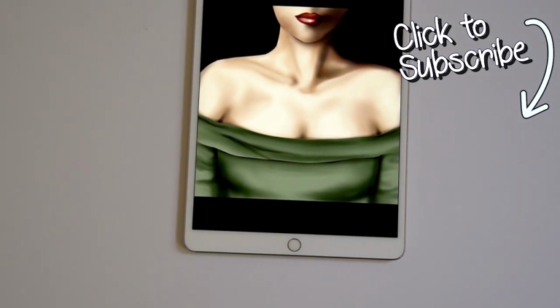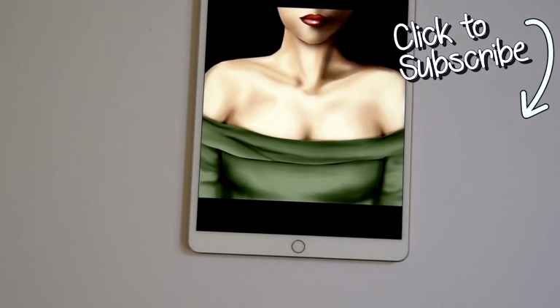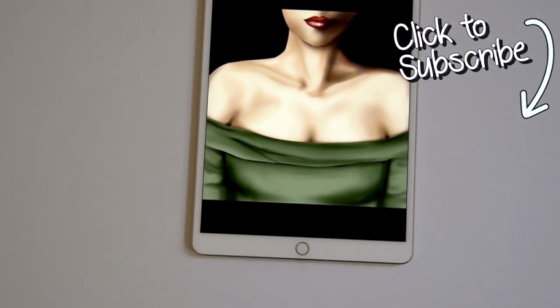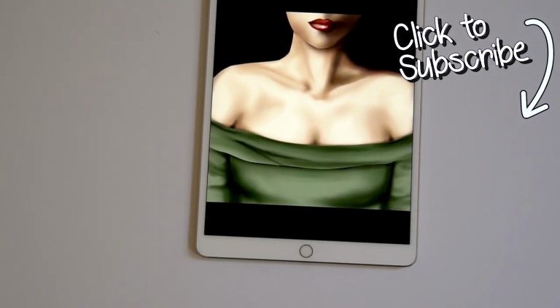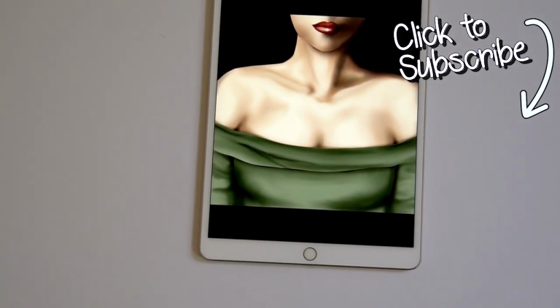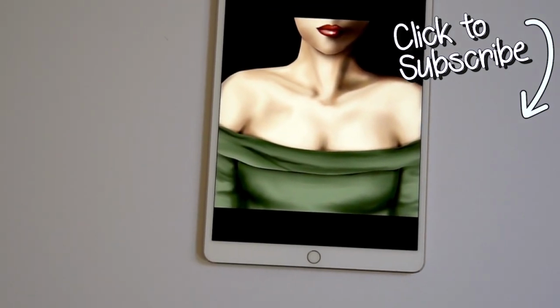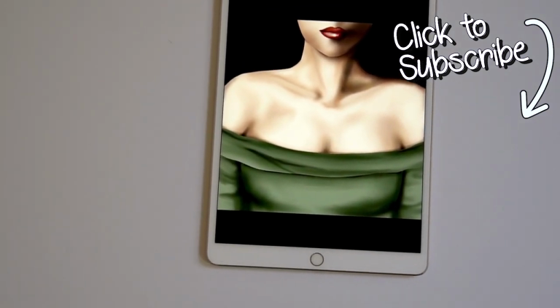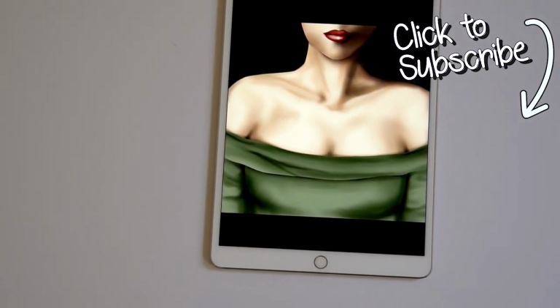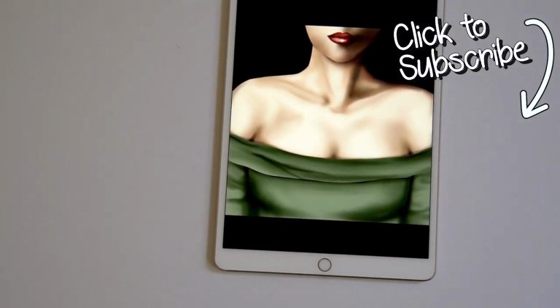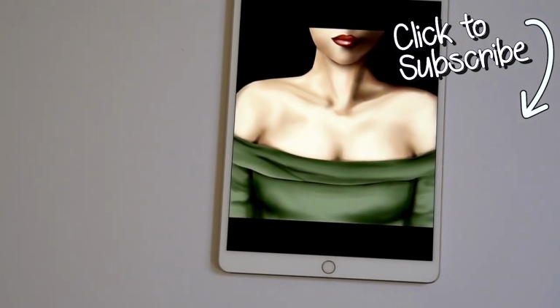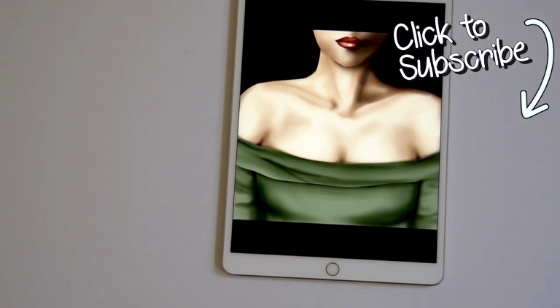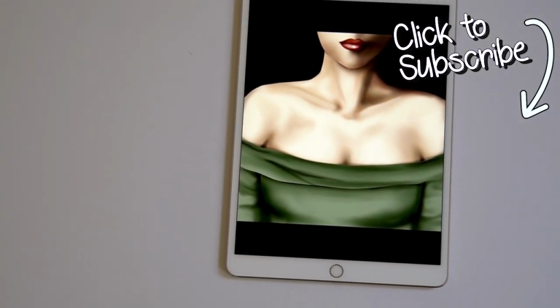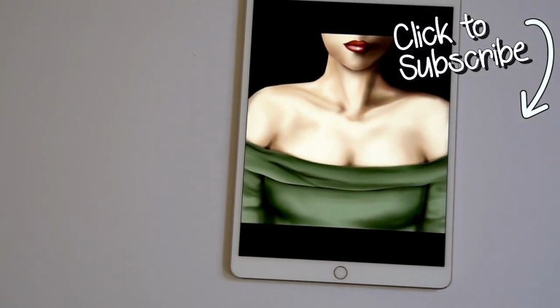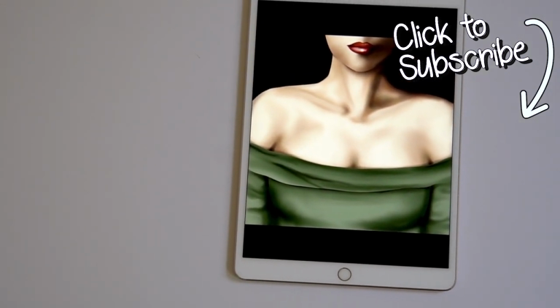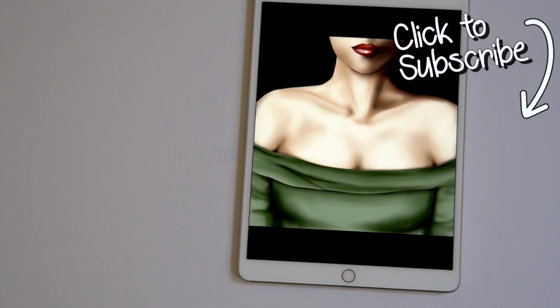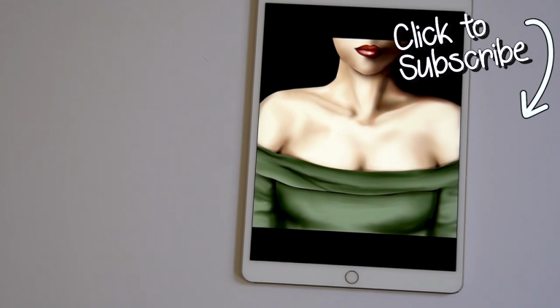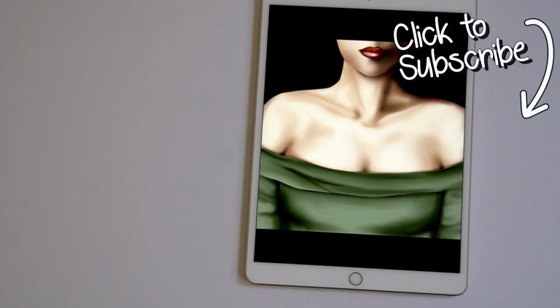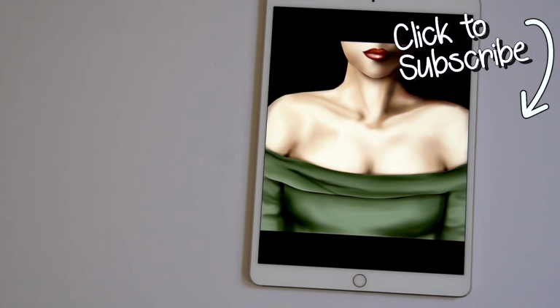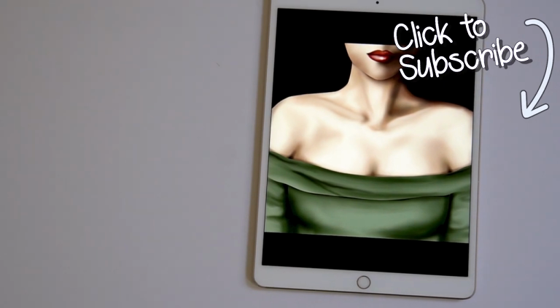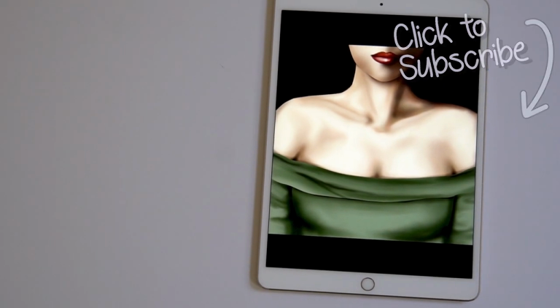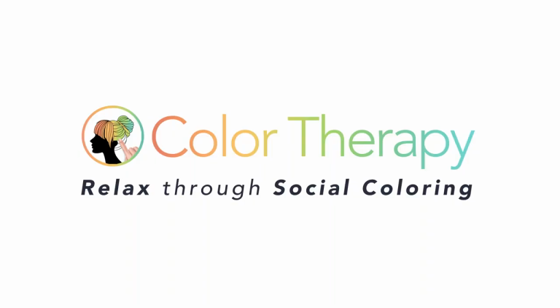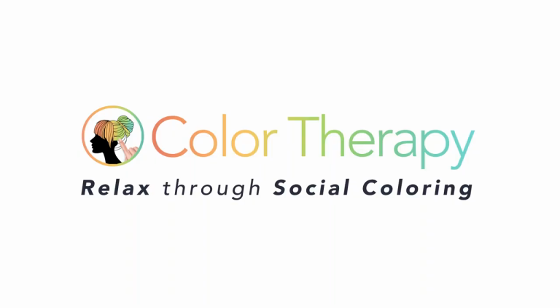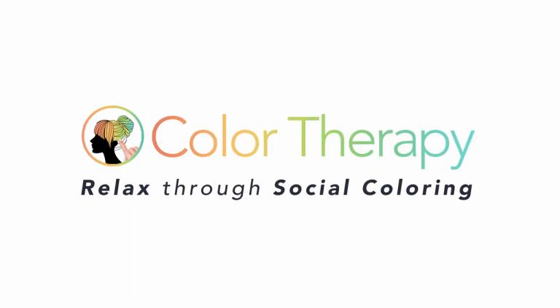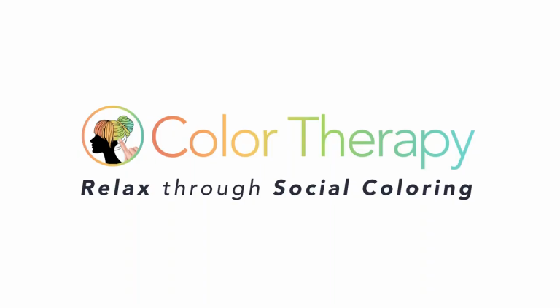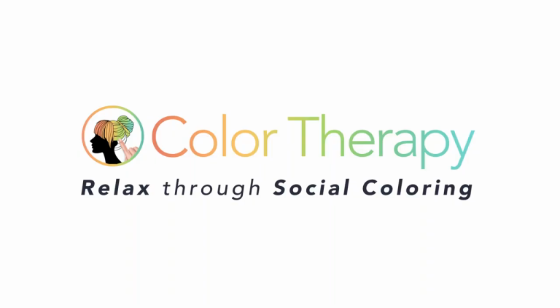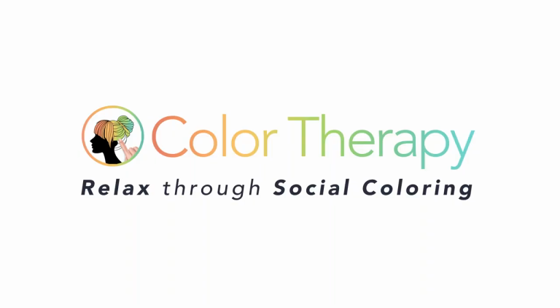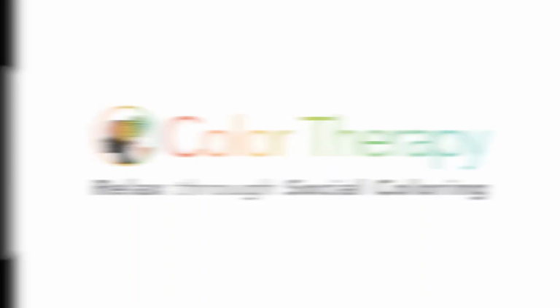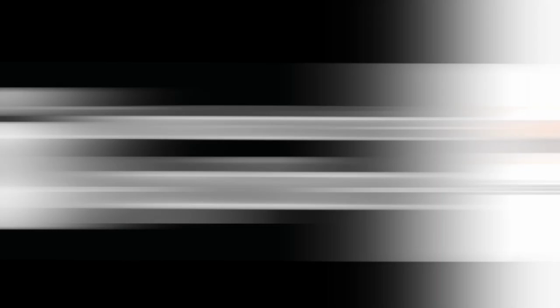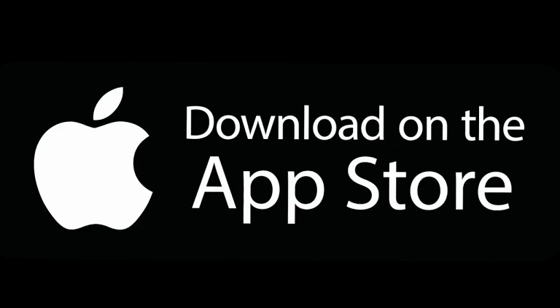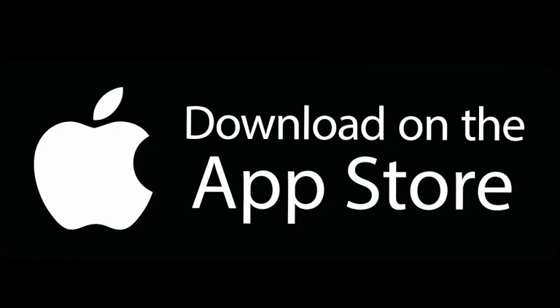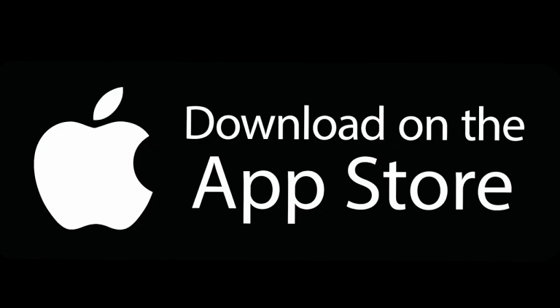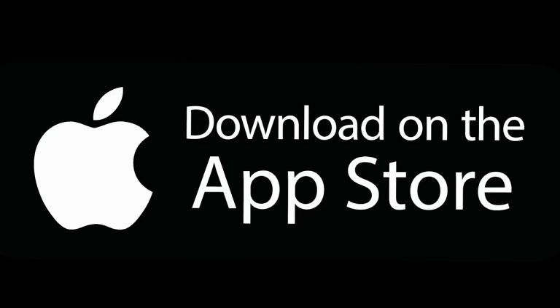If you'd like to see more tutorials like this, don't forget to subscribe to the Color Therapy YouTube channel so you don't miss any new tutorial videos. Thanks for watching. You can get the Color Therapy app for free on the App Store.